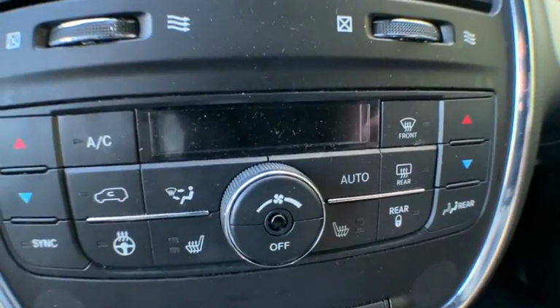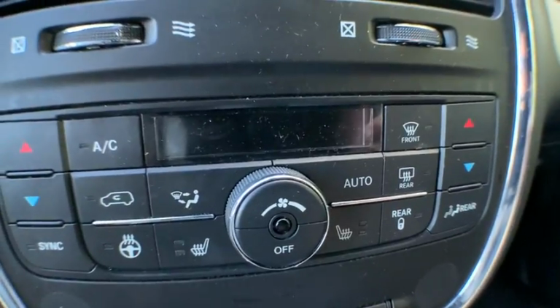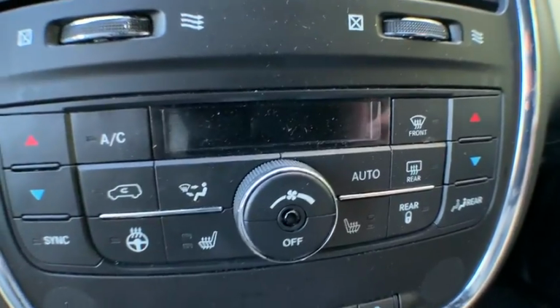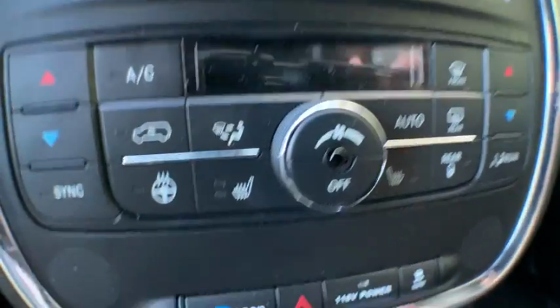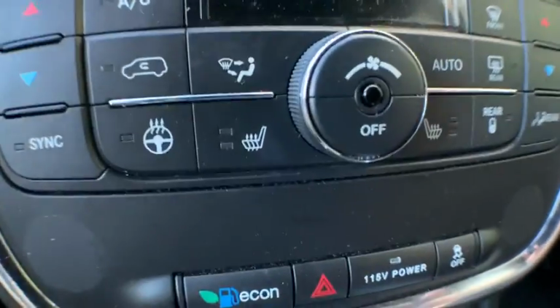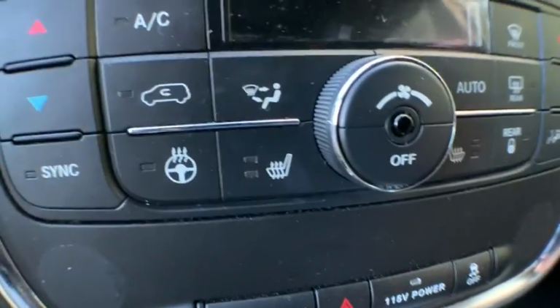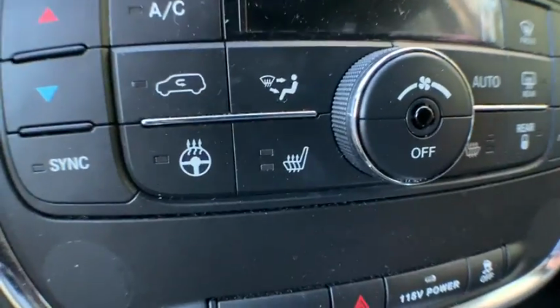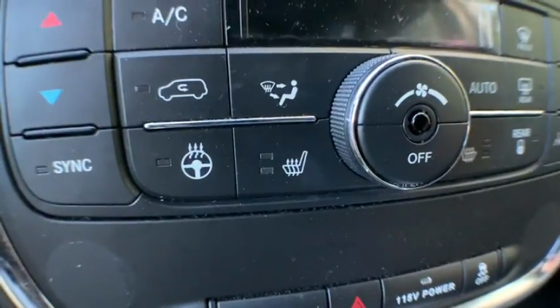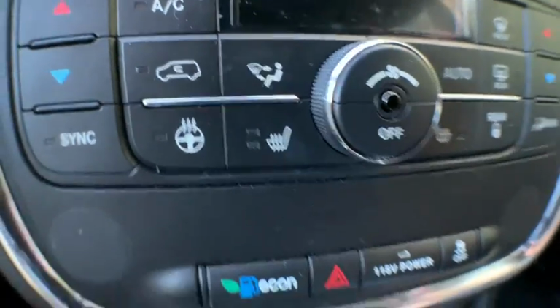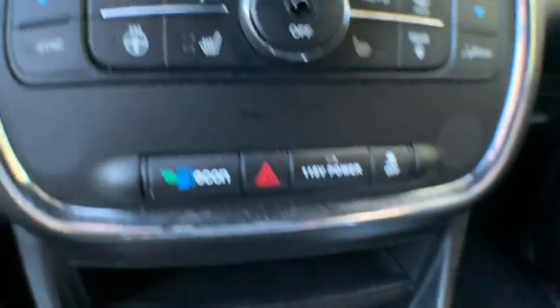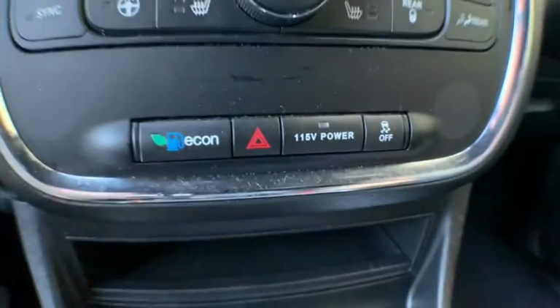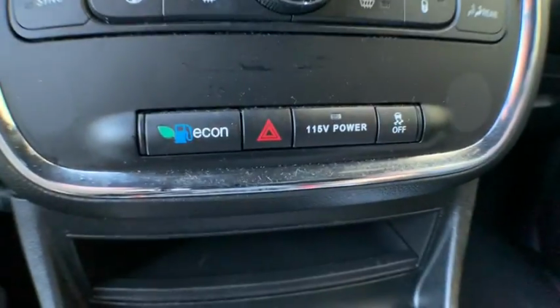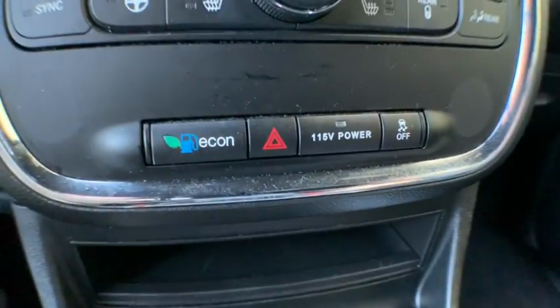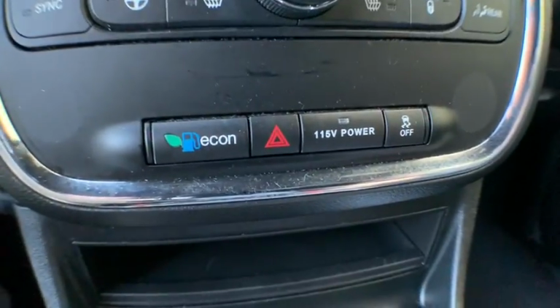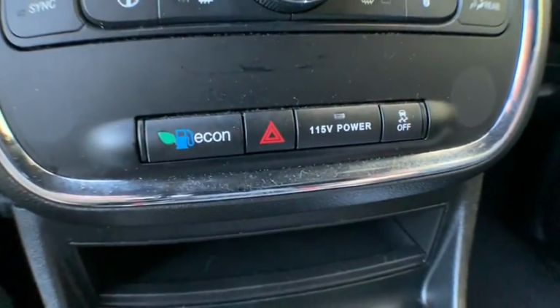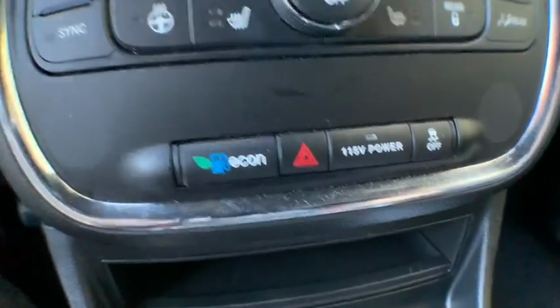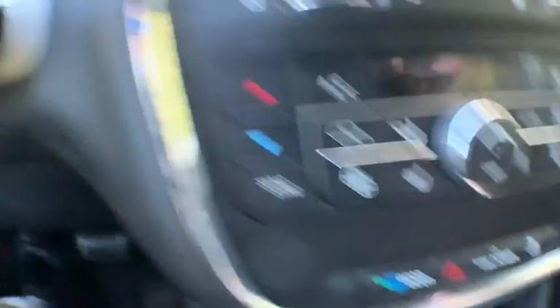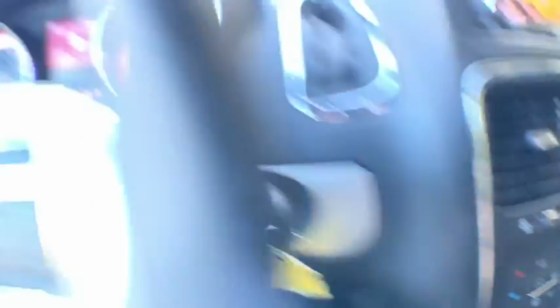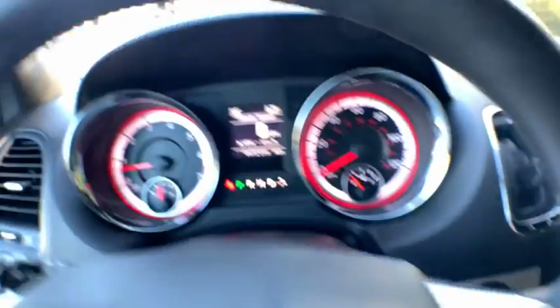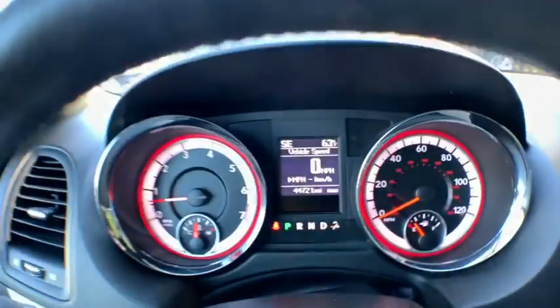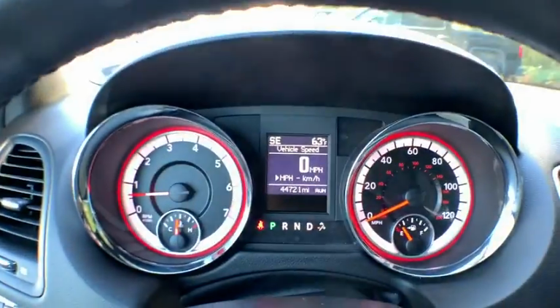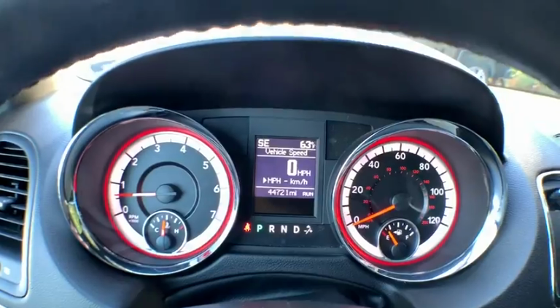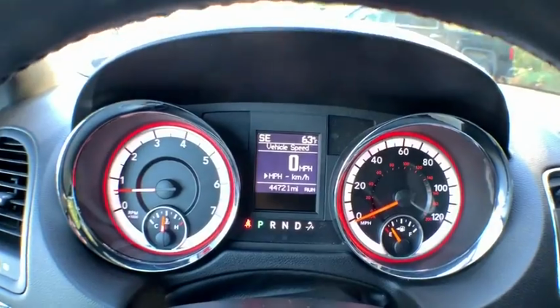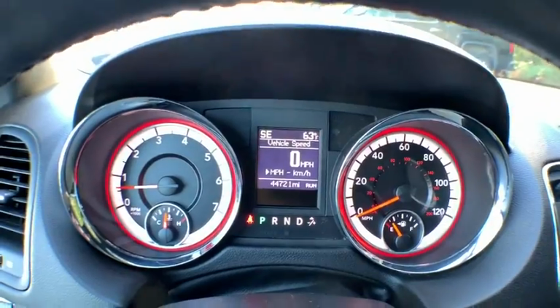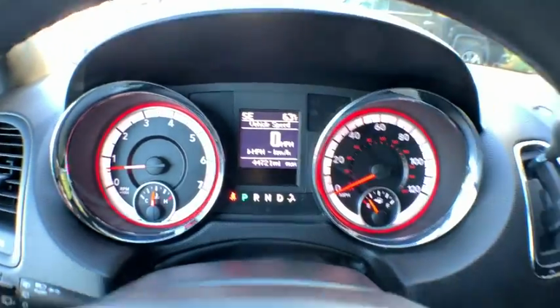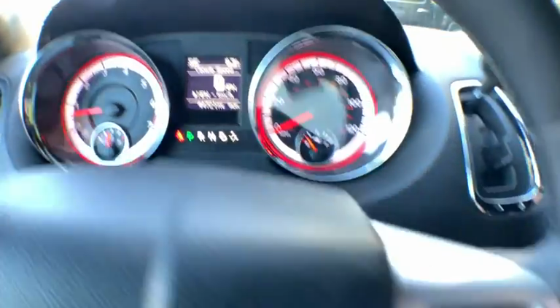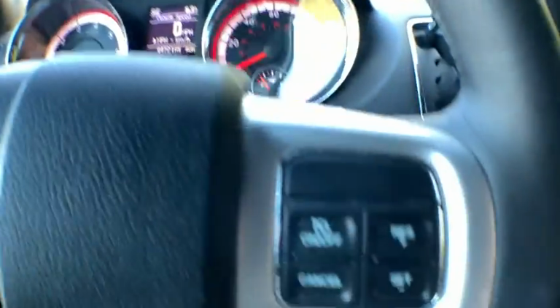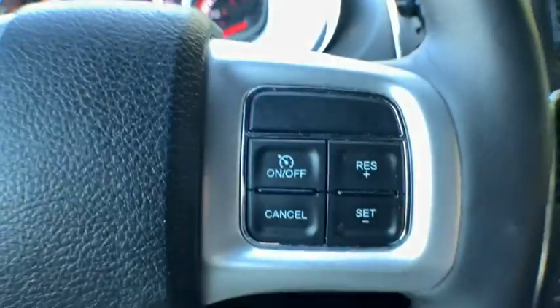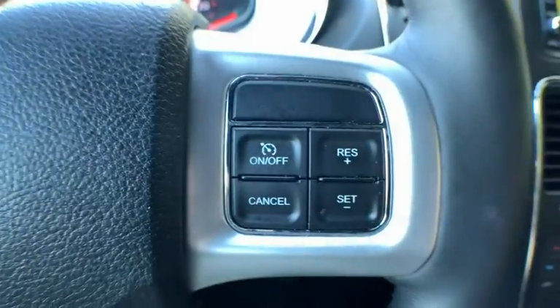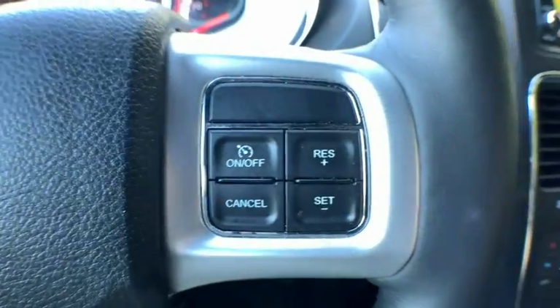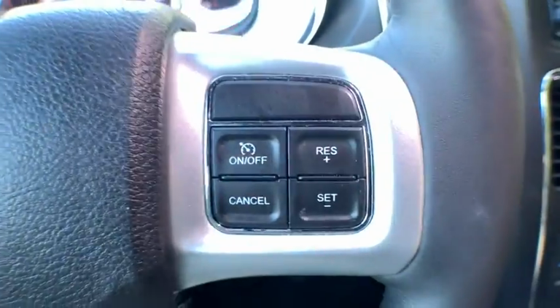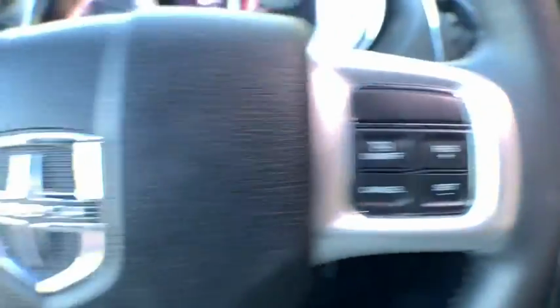This vehicle has less than 45,000 miles. Here are some of this vehicle's great options: power passenger seat,